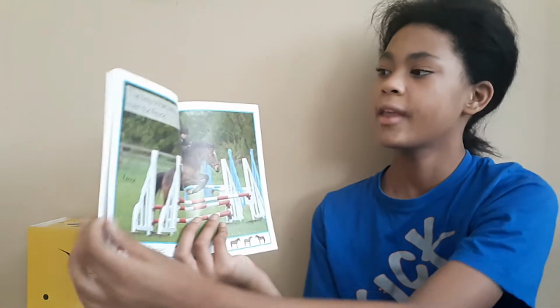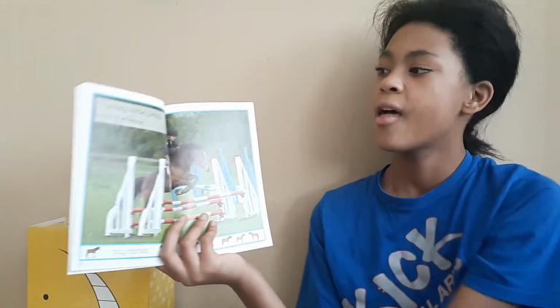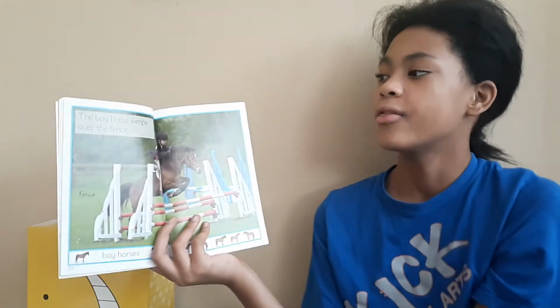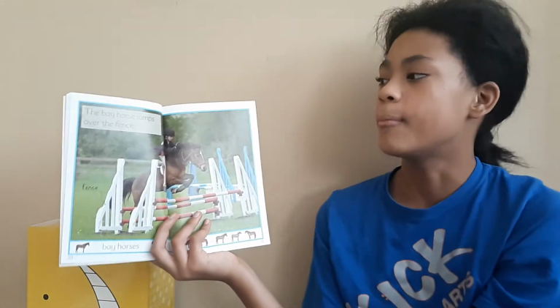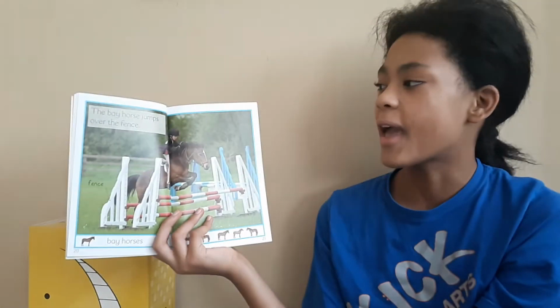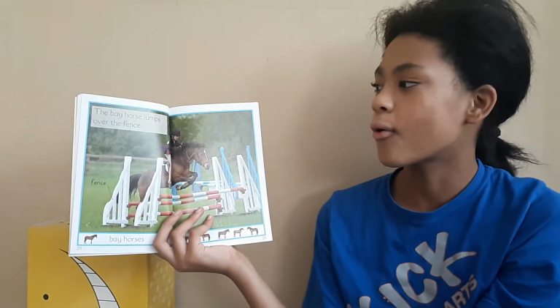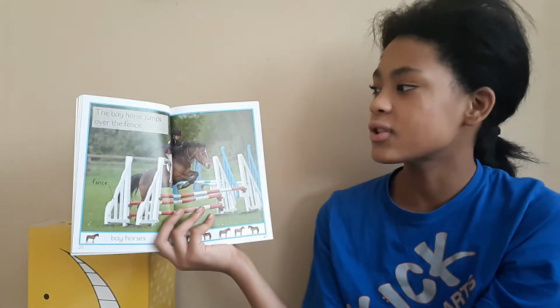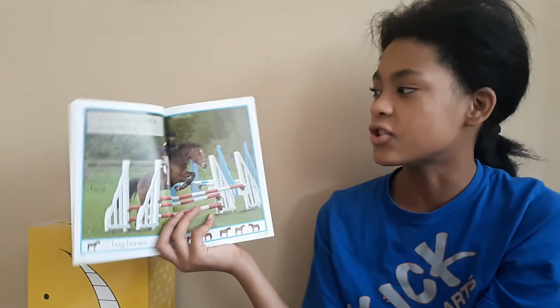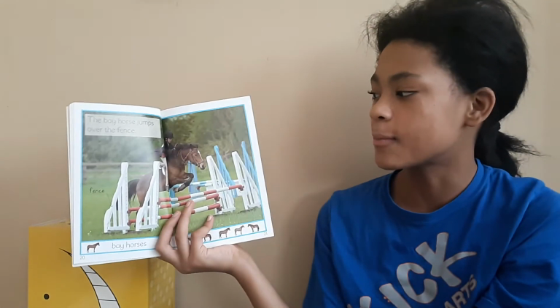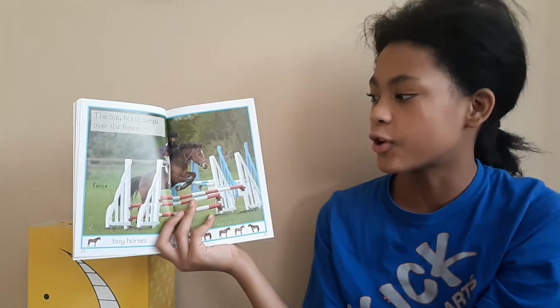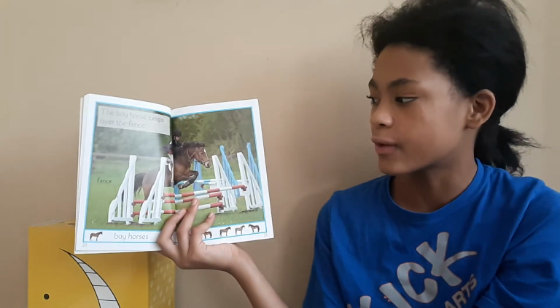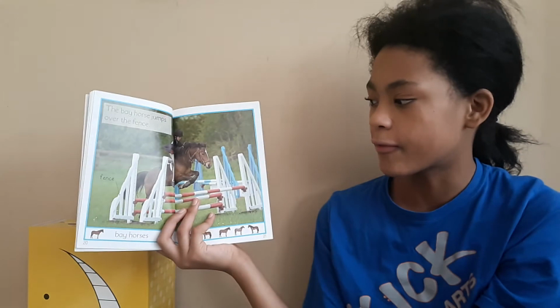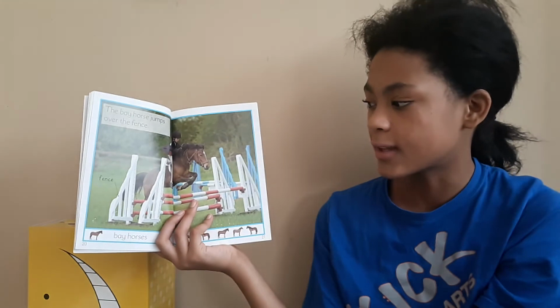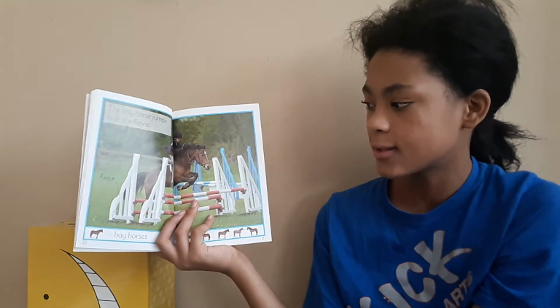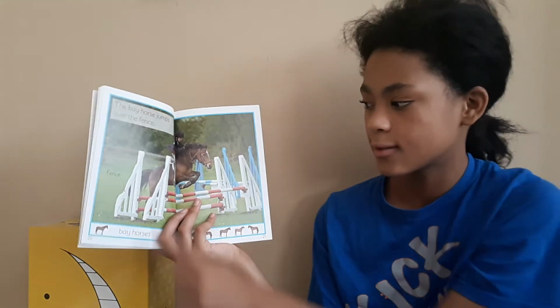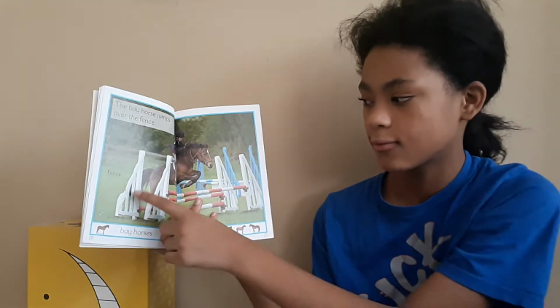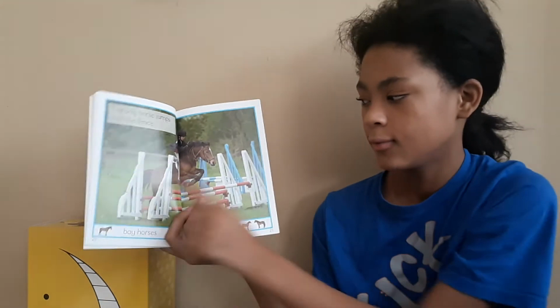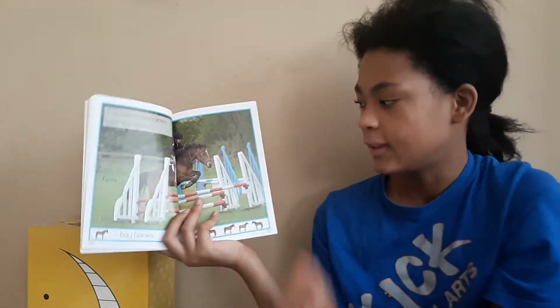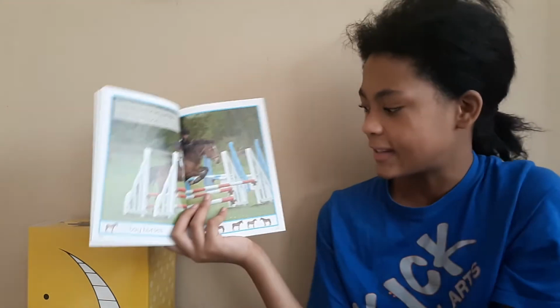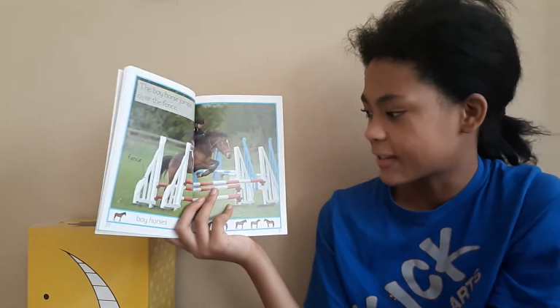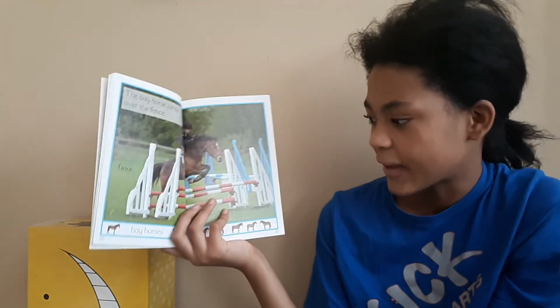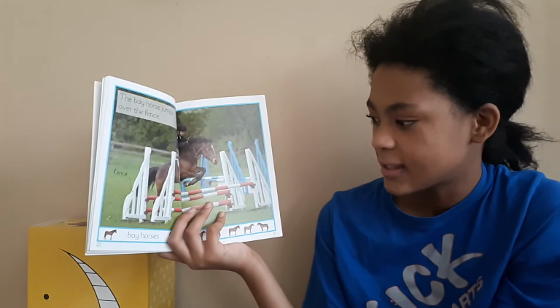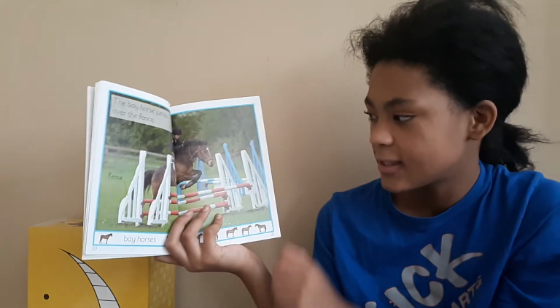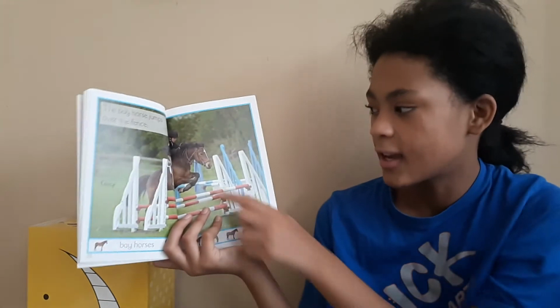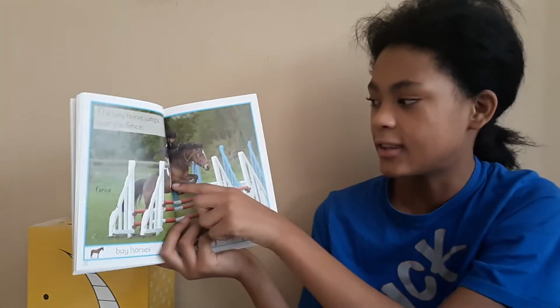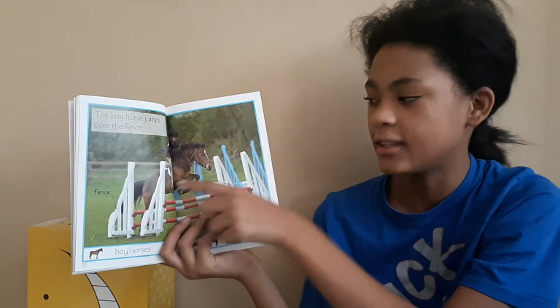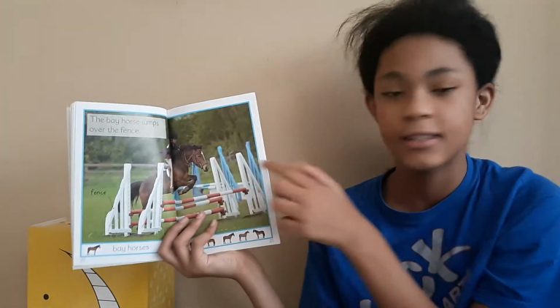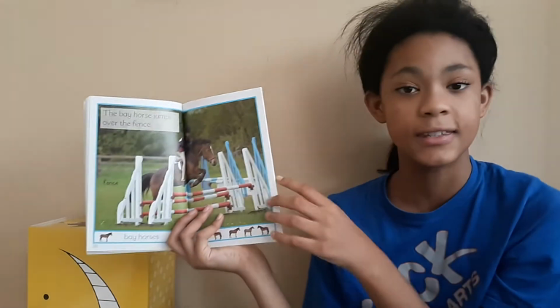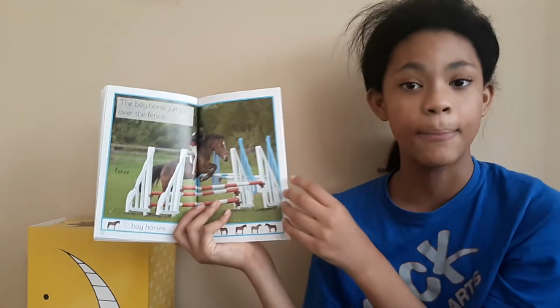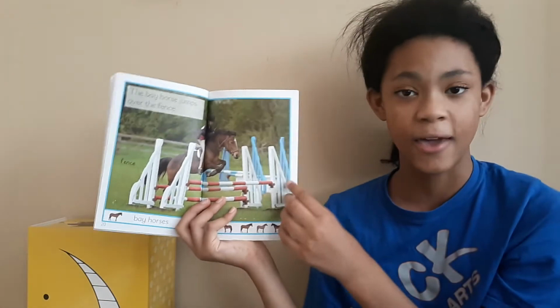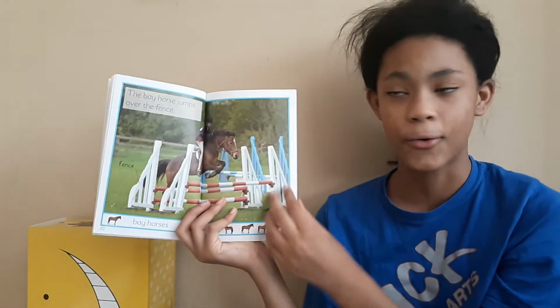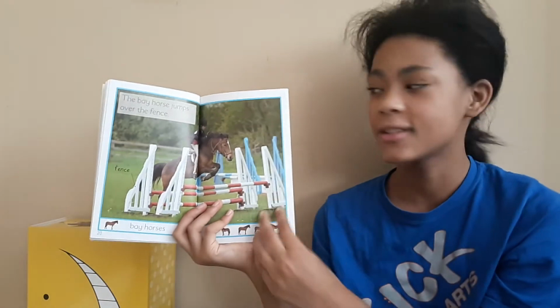The bay horse jumps over the fence. This is a fence. And this is a bay horse.